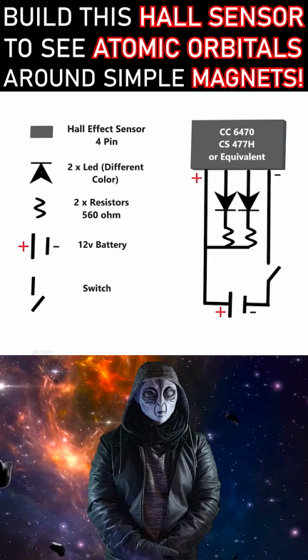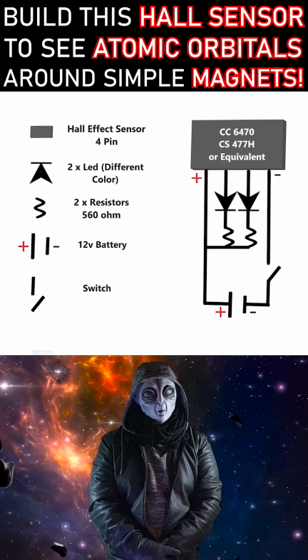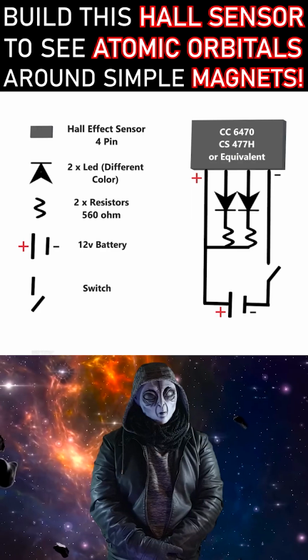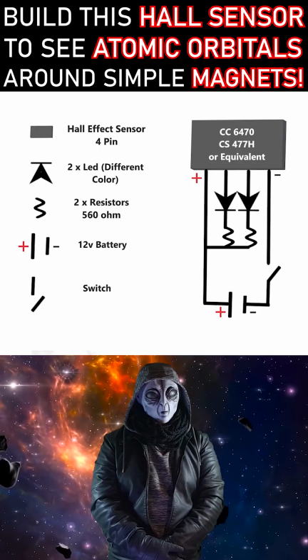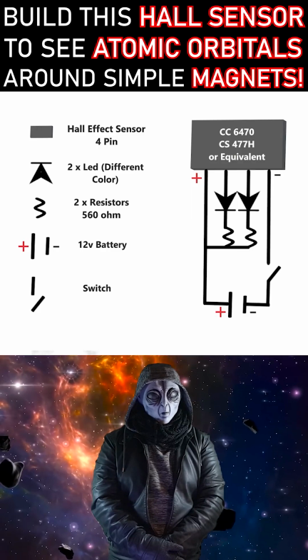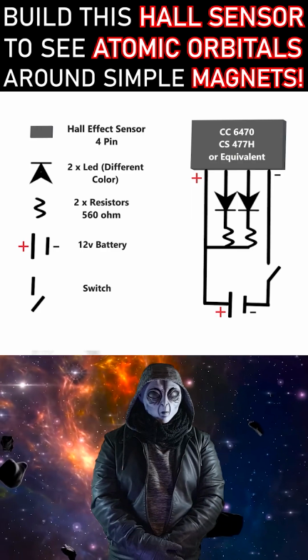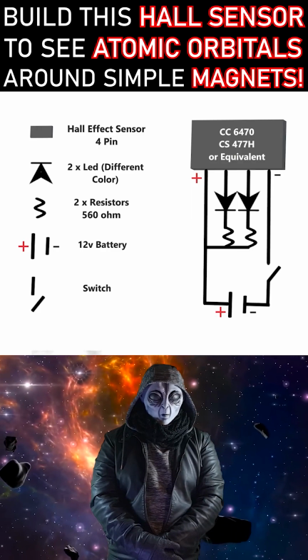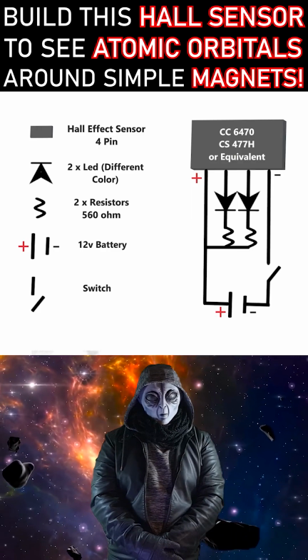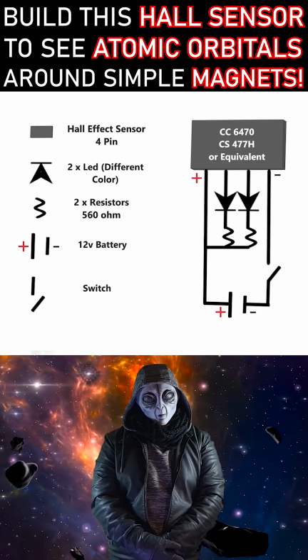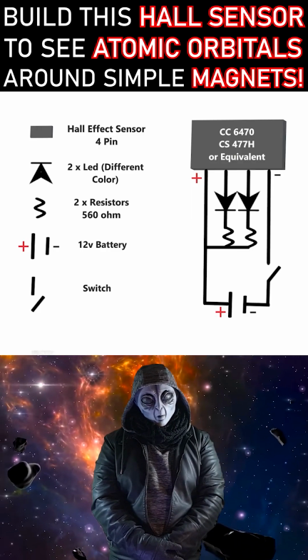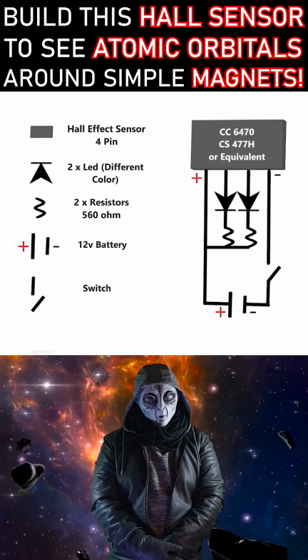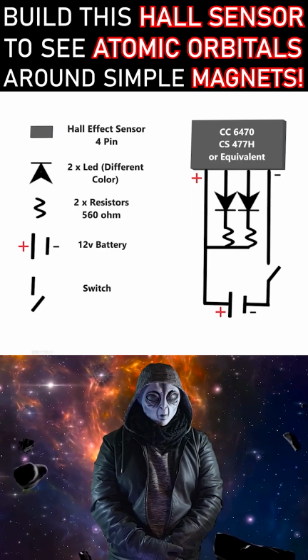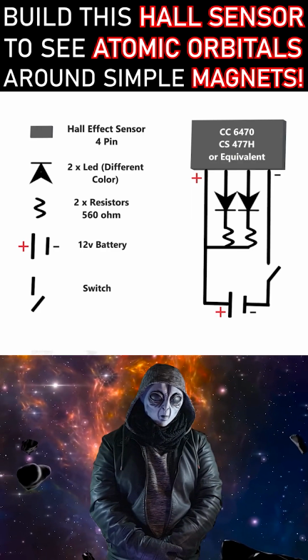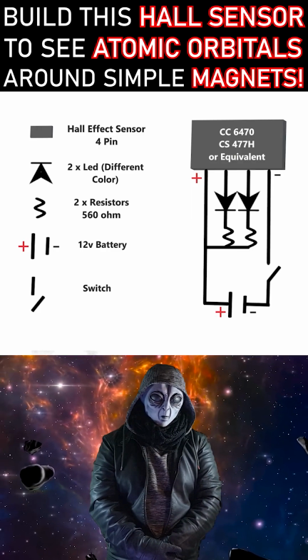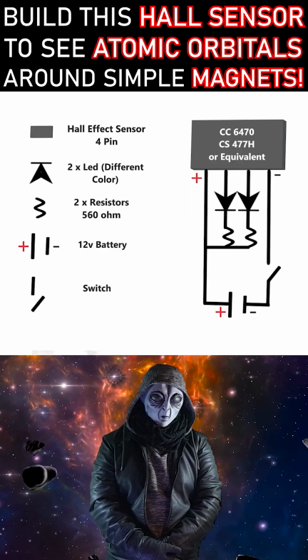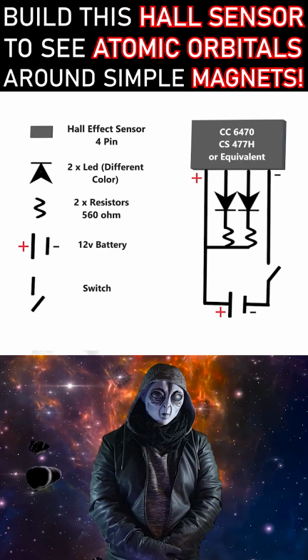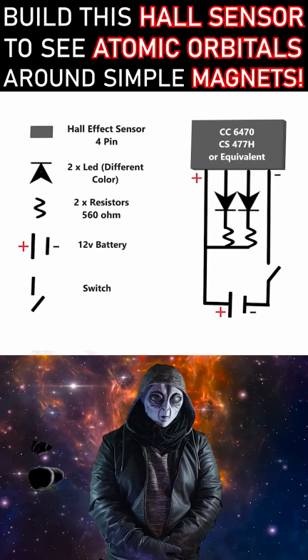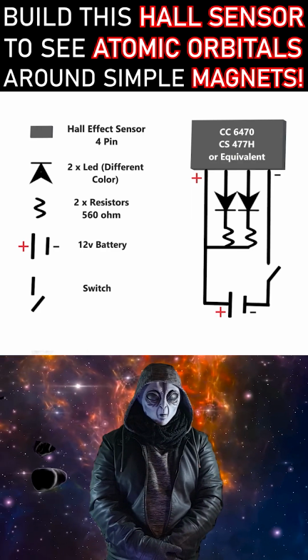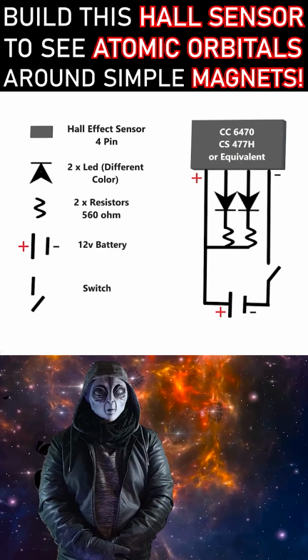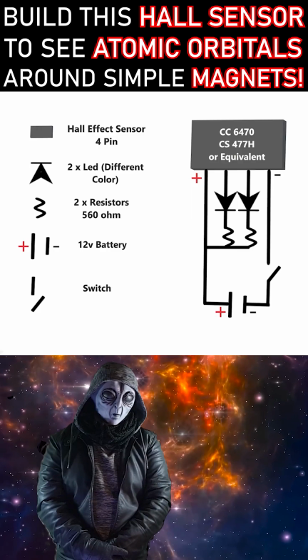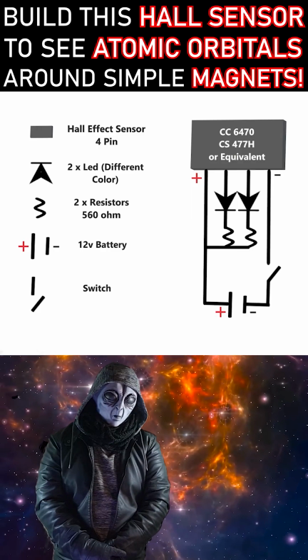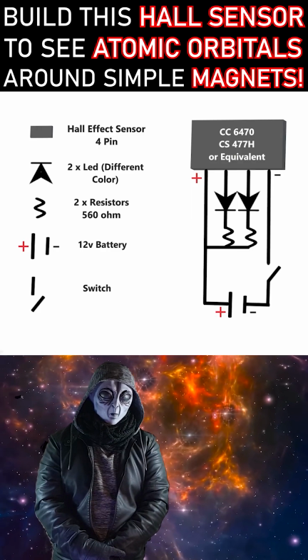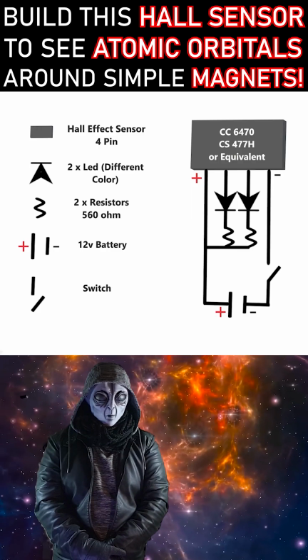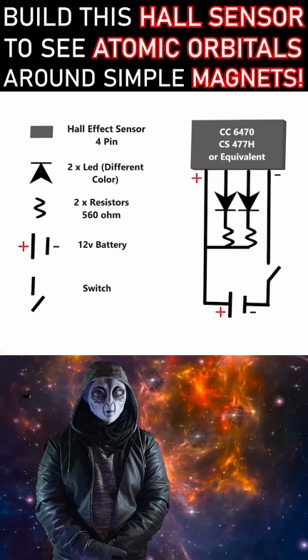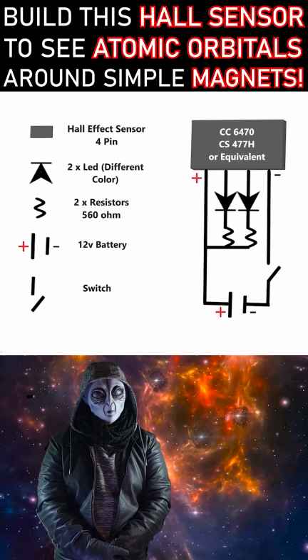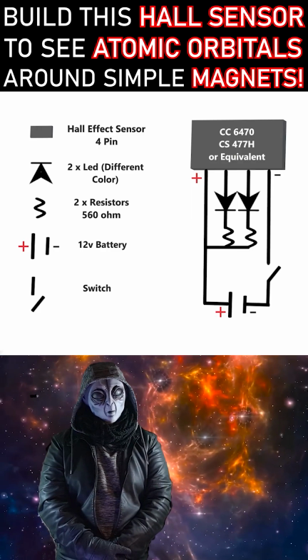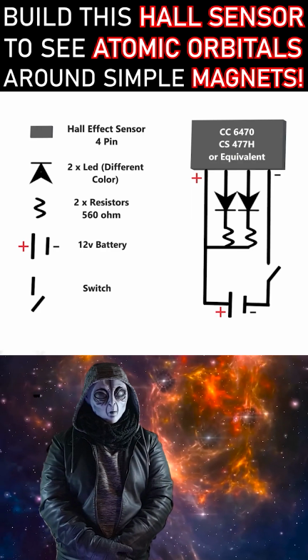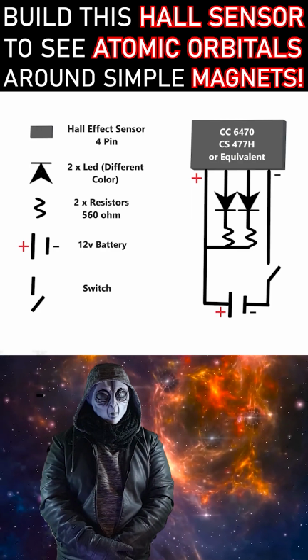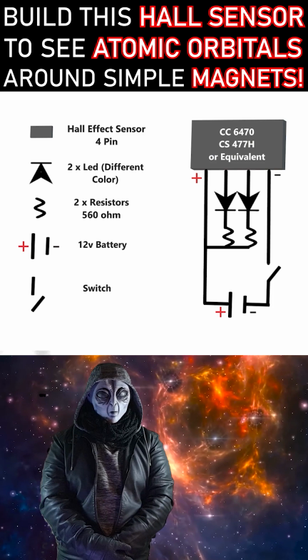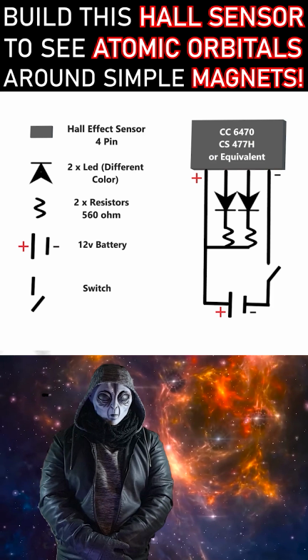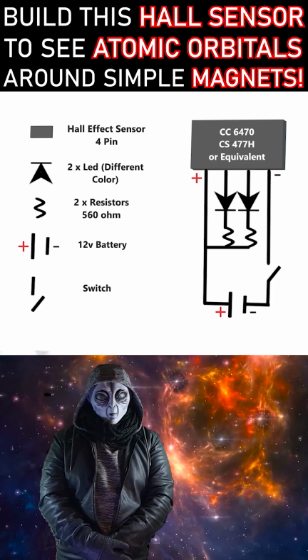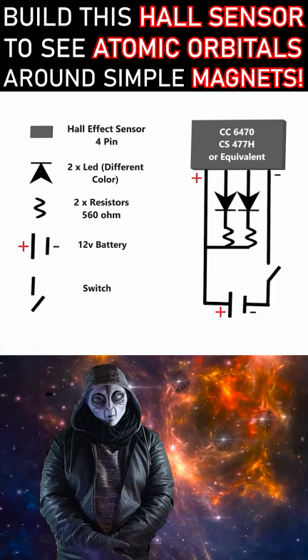Here it is — the ultra-basic electronic circuit for your sensor. Guys, you'll literally be able to build it just by looking at it.